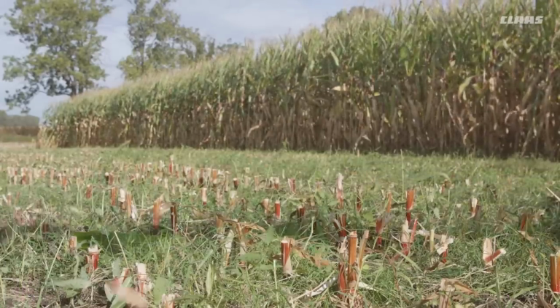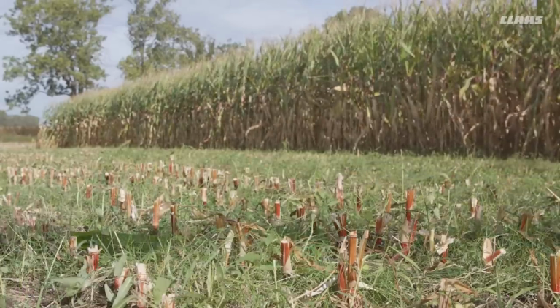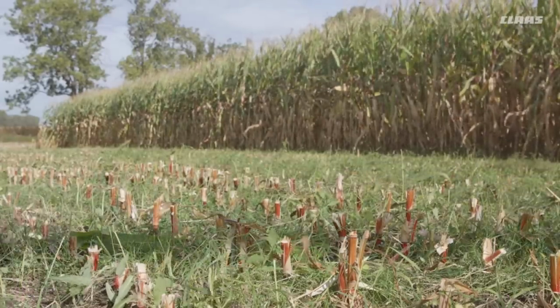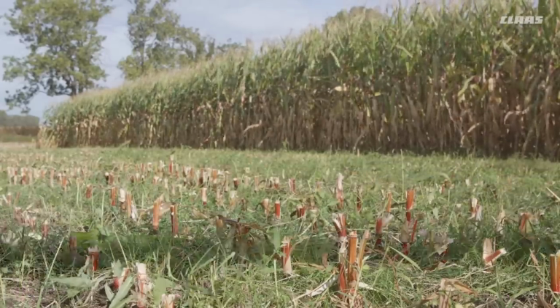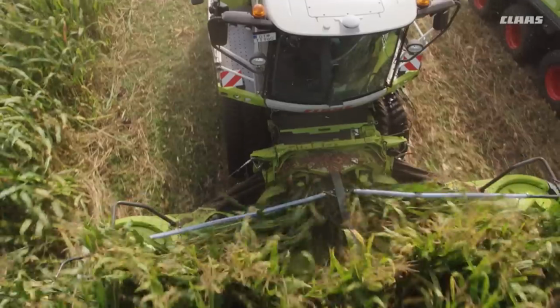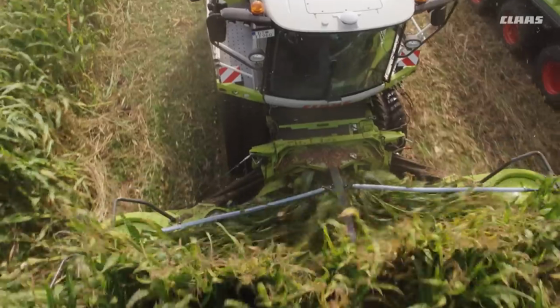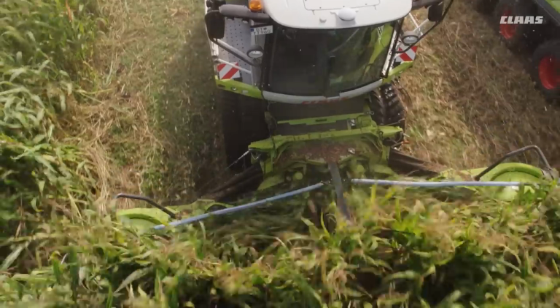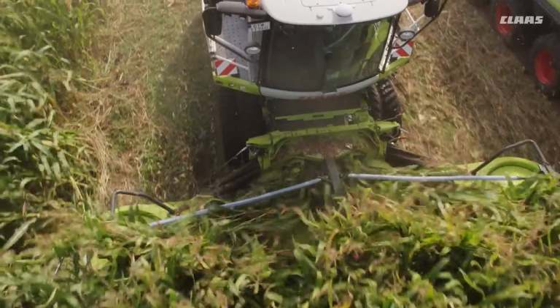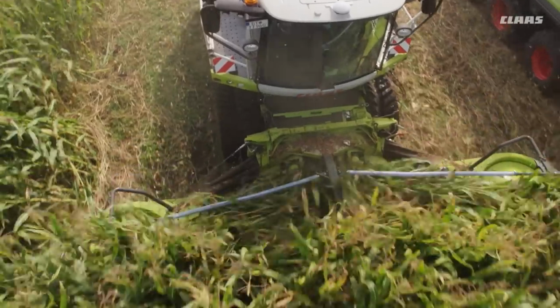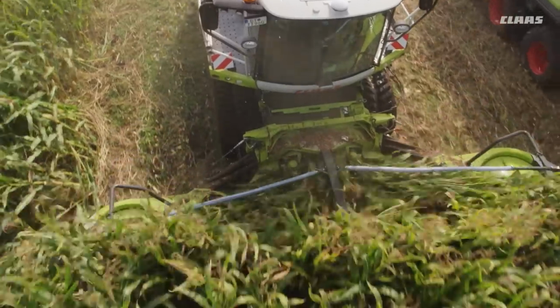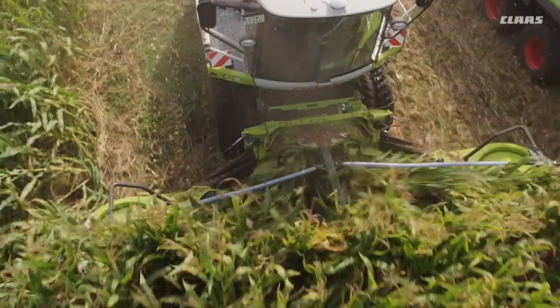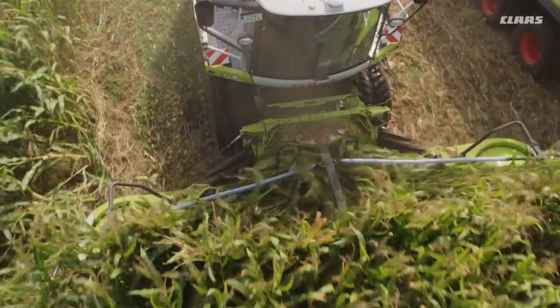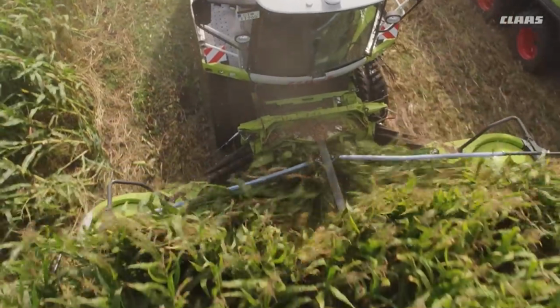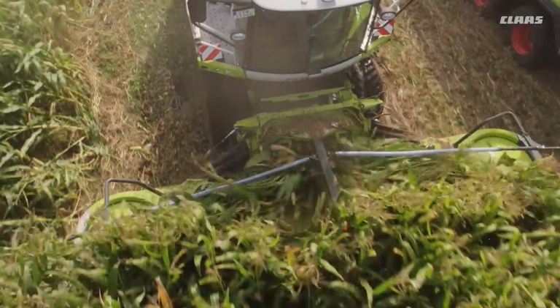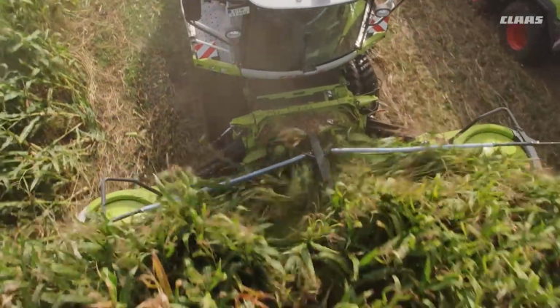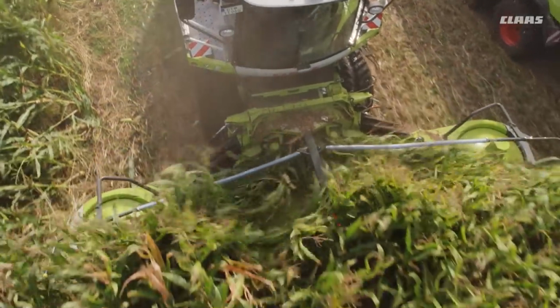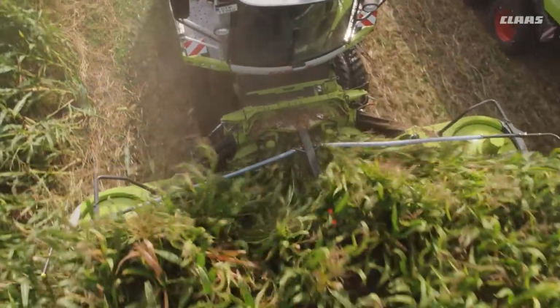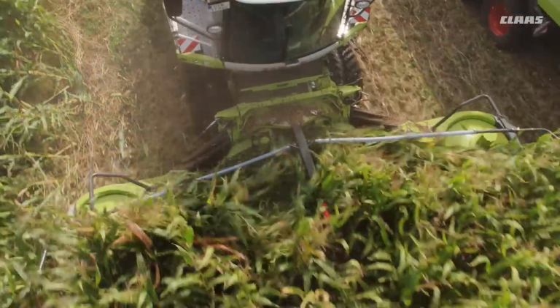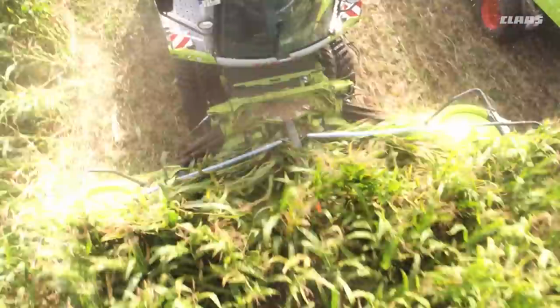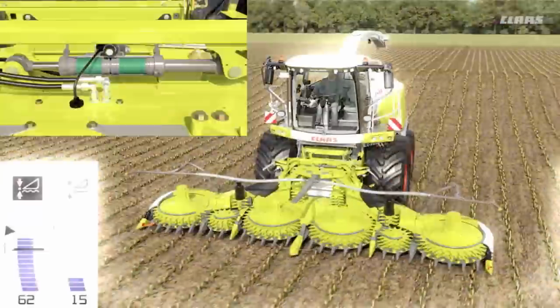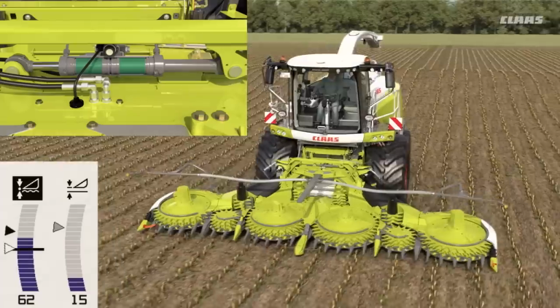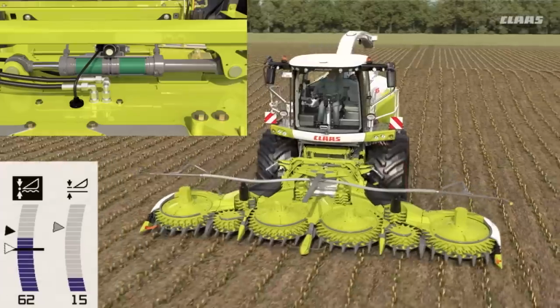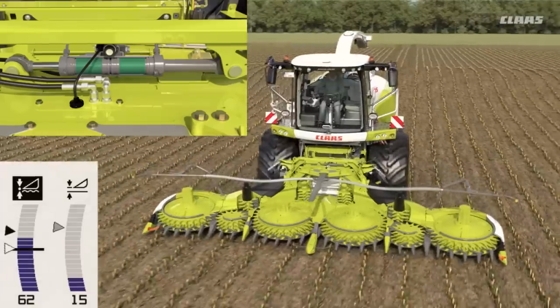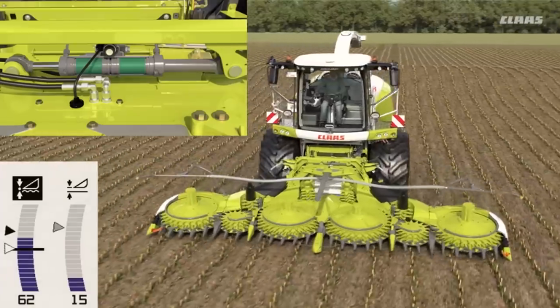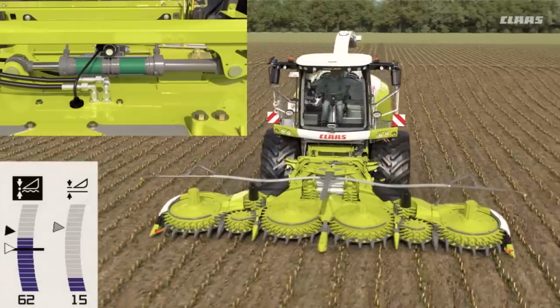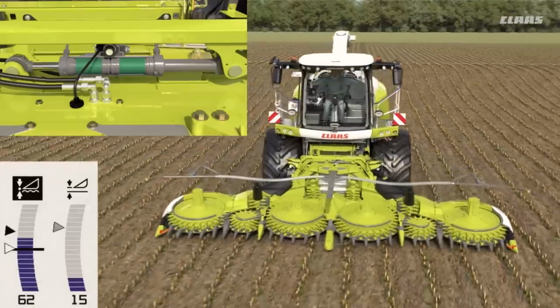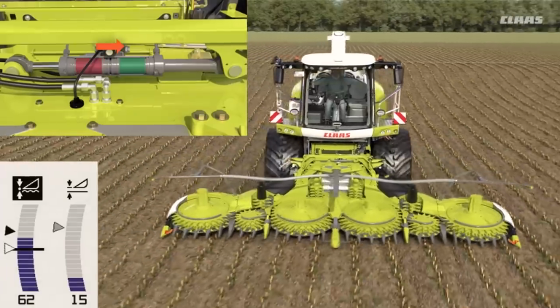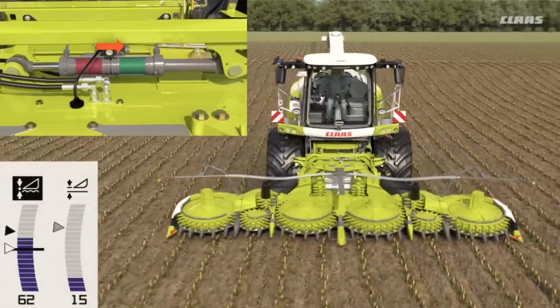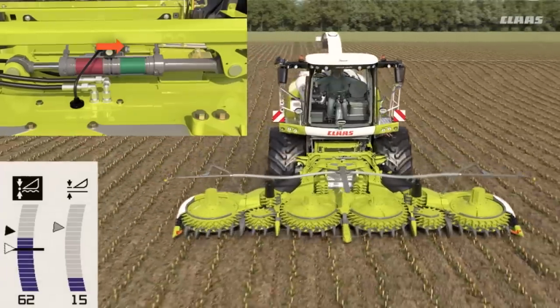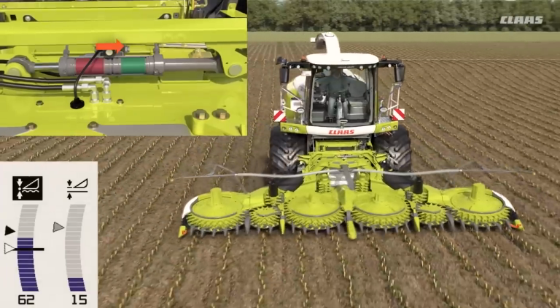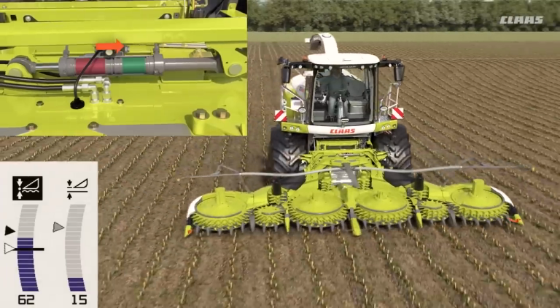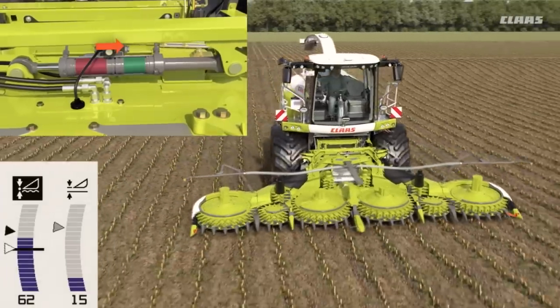As an option, the Auto-Contour Automatic Cutting Height Control takes over control of the ground guidance.